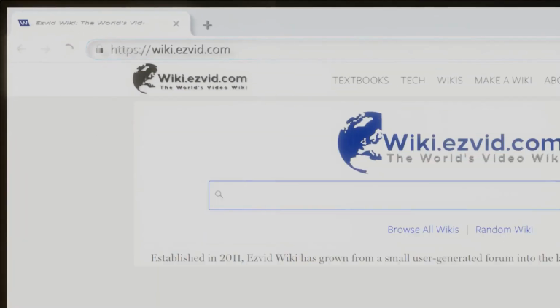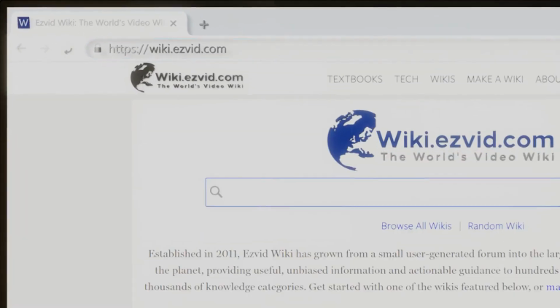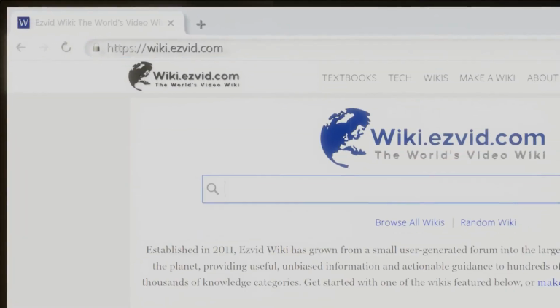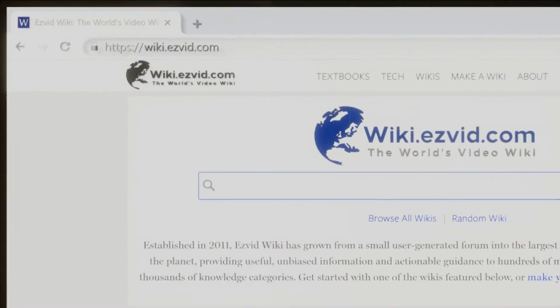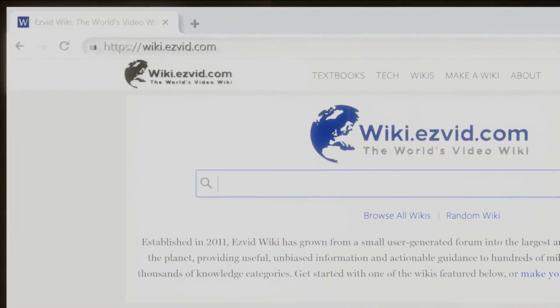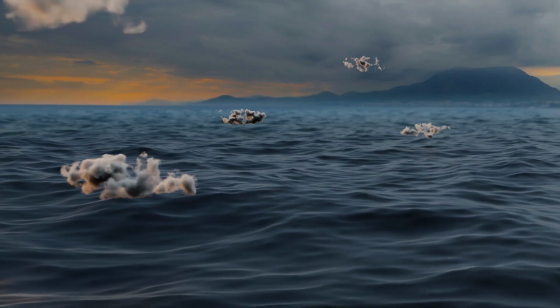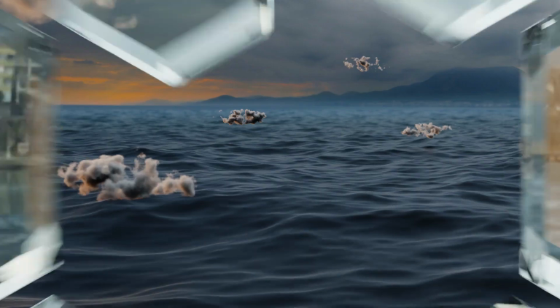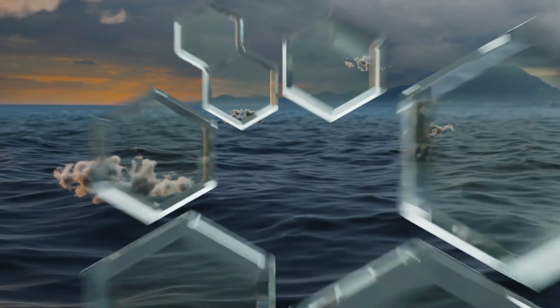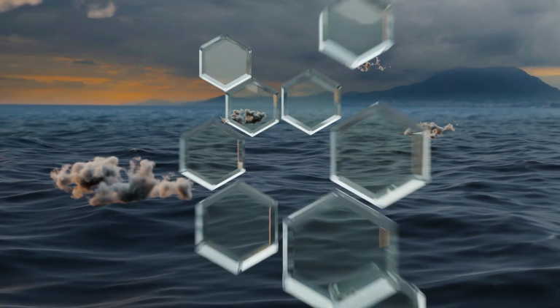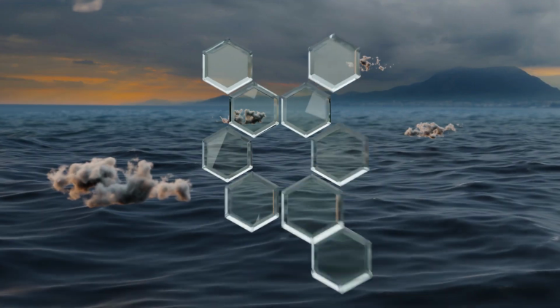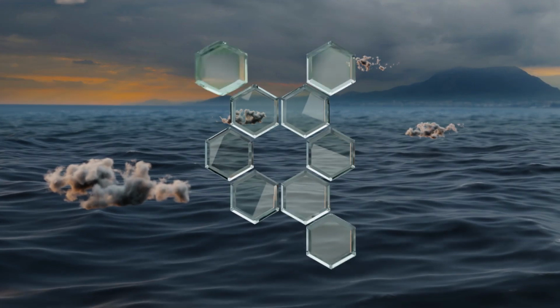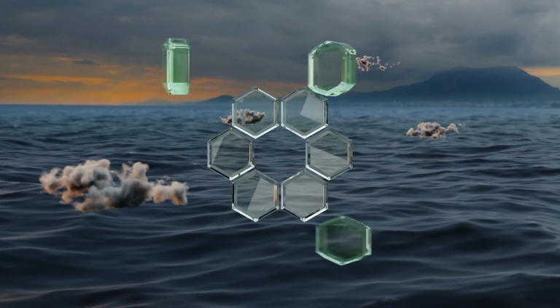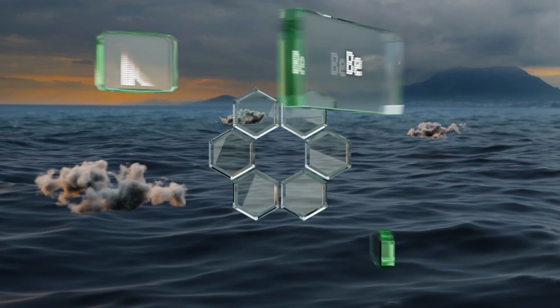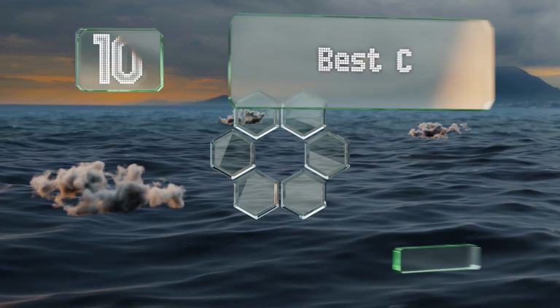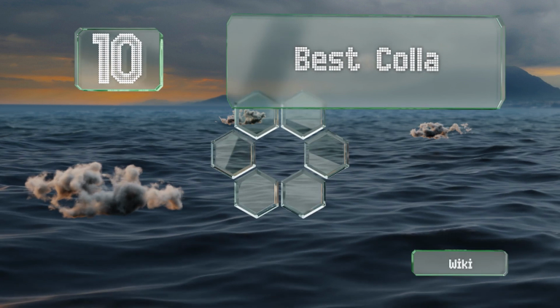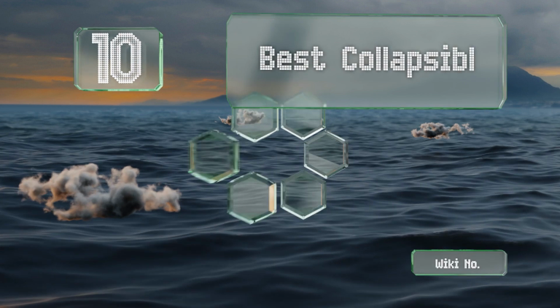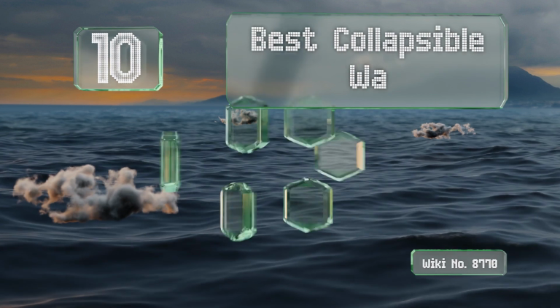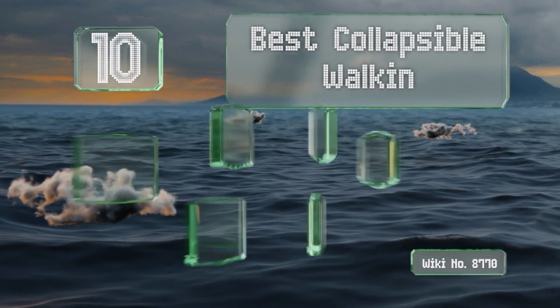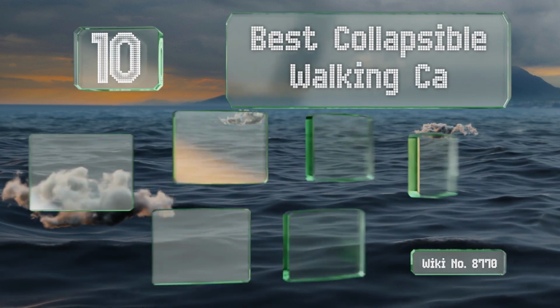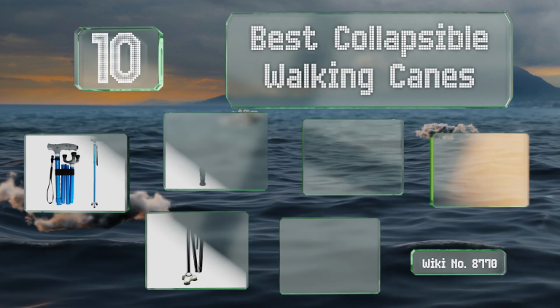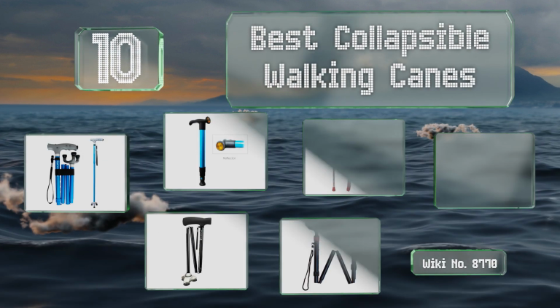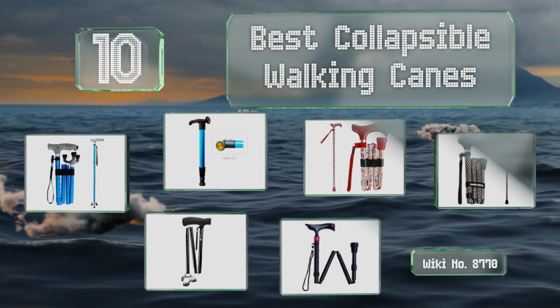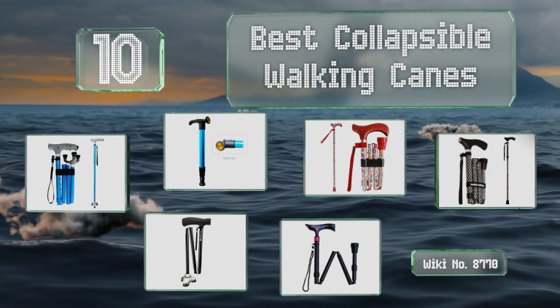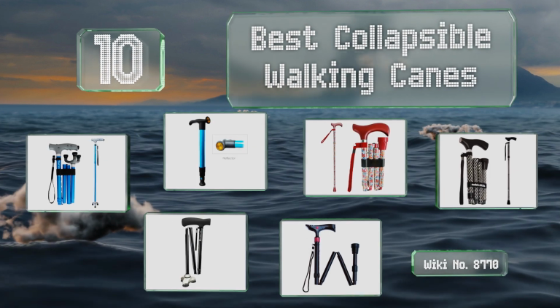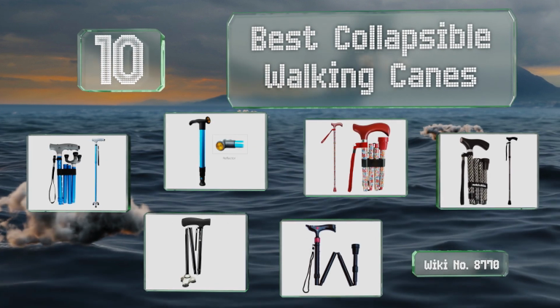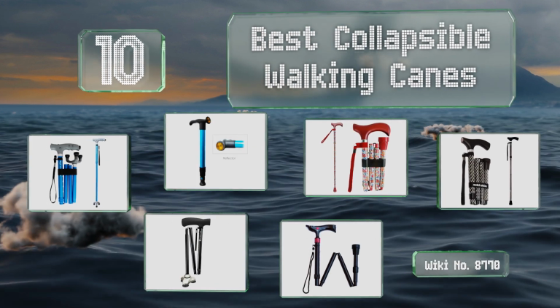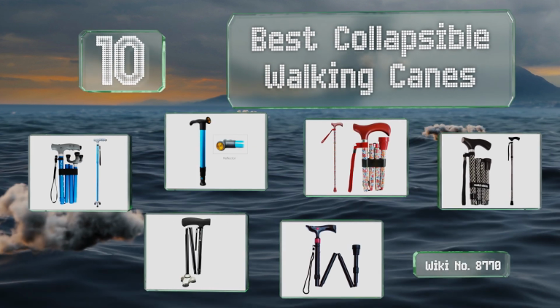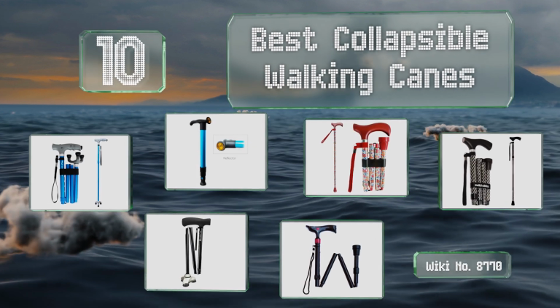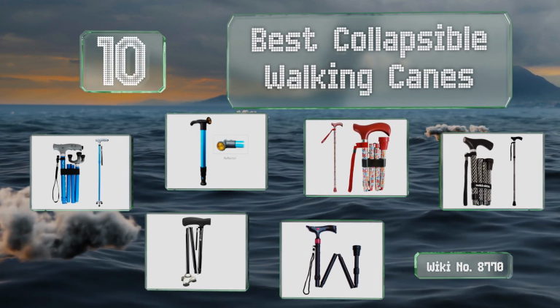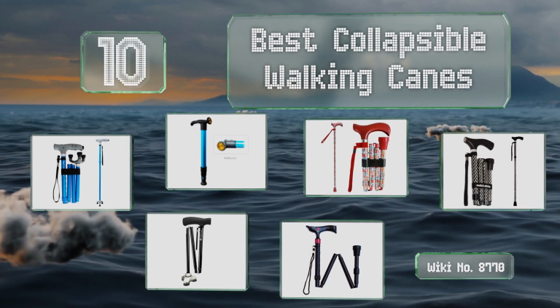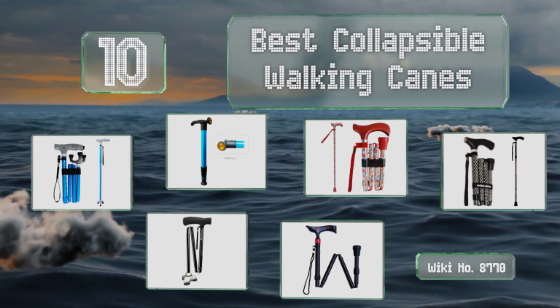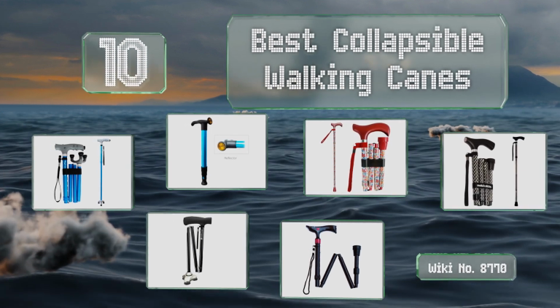EasyVid presents the 10 best collapsible walking canes. Let's get started with the list.